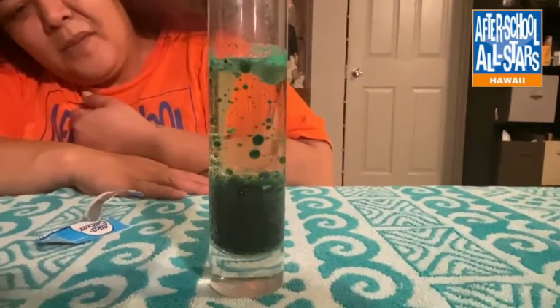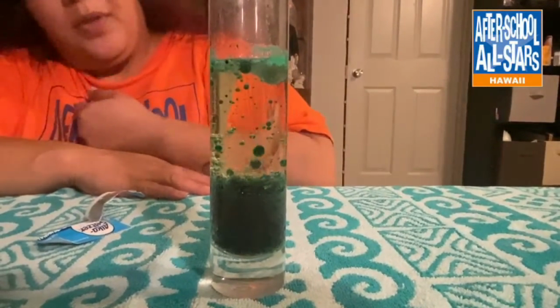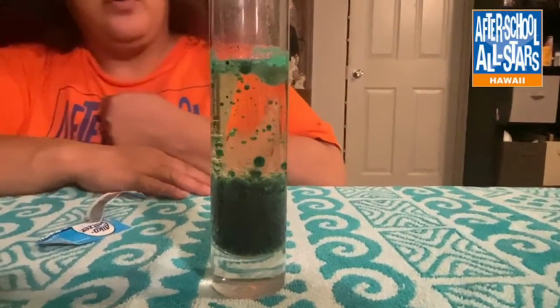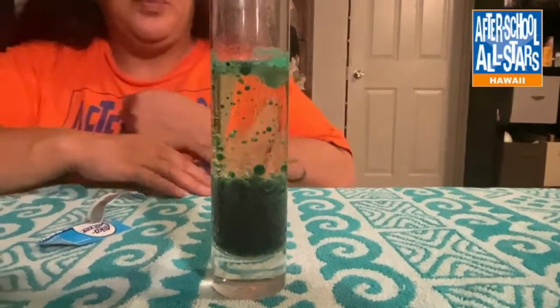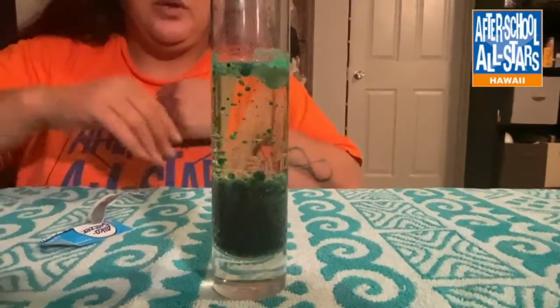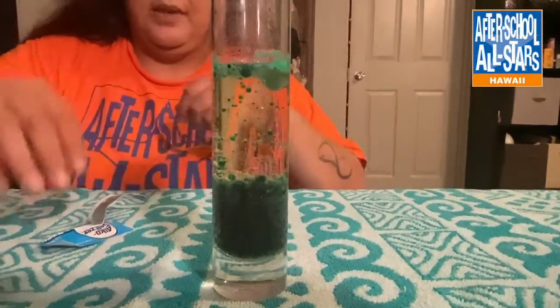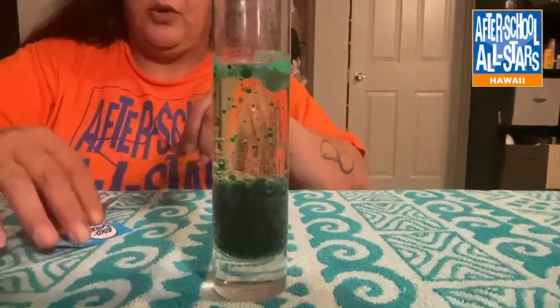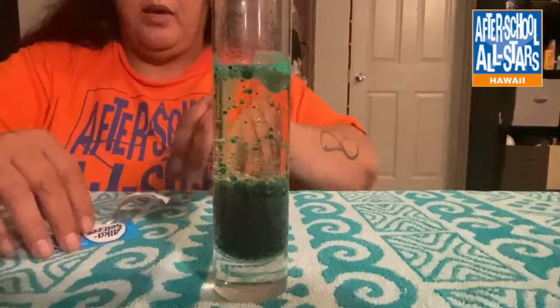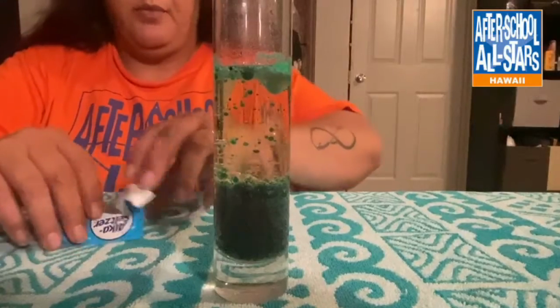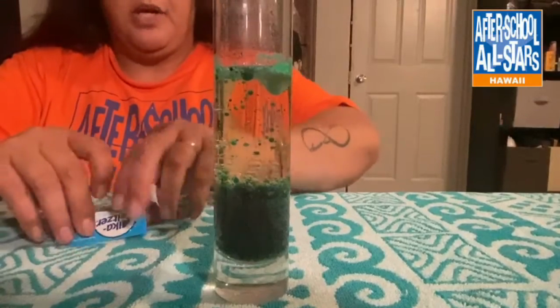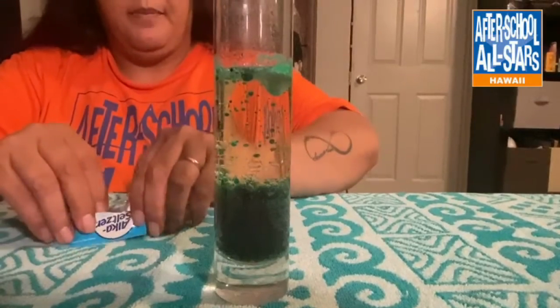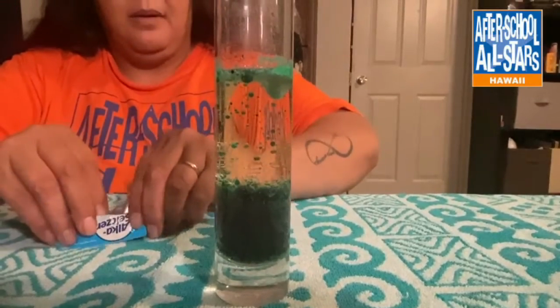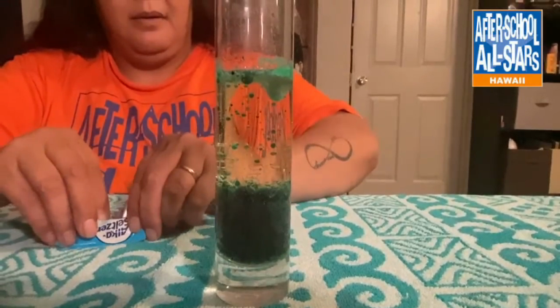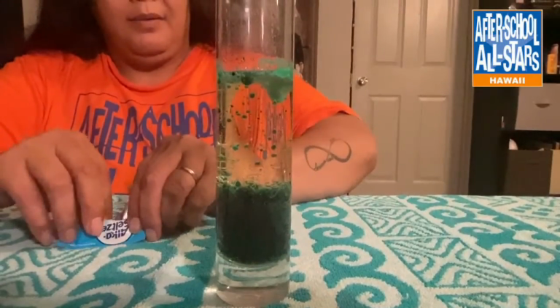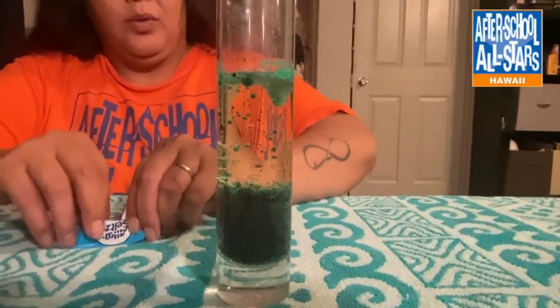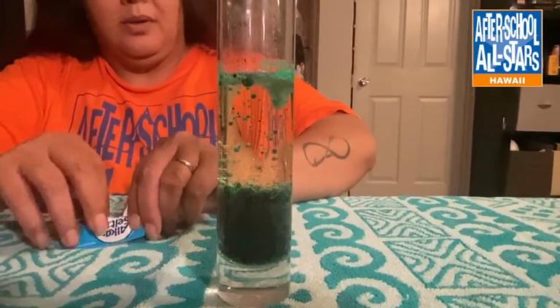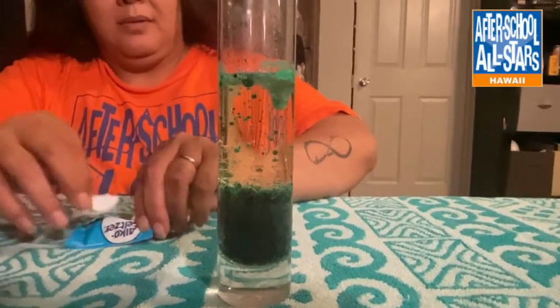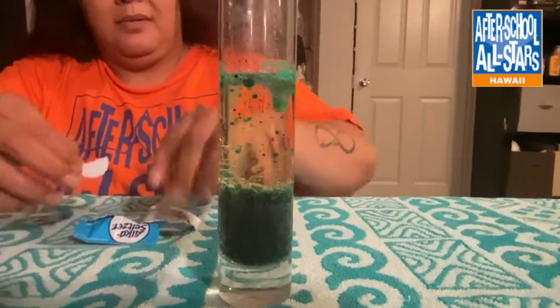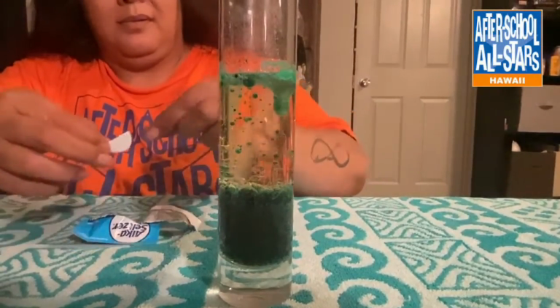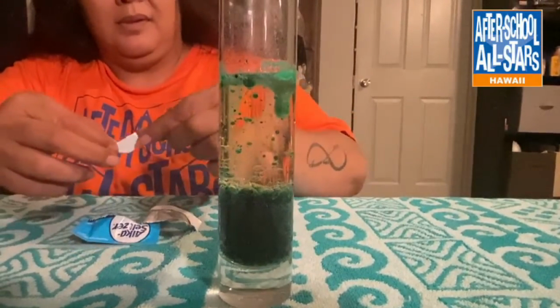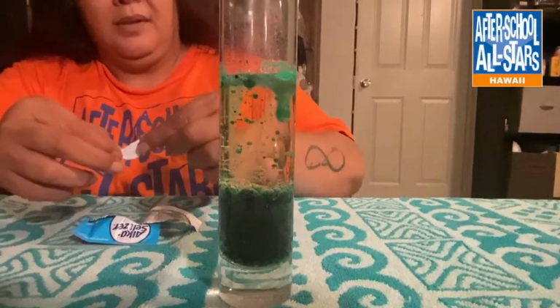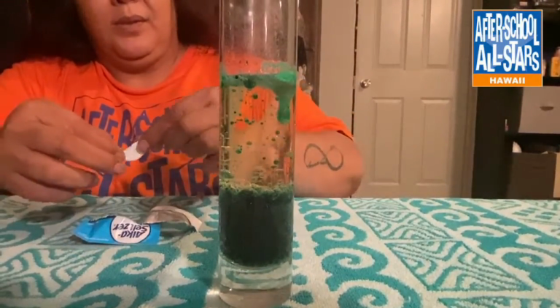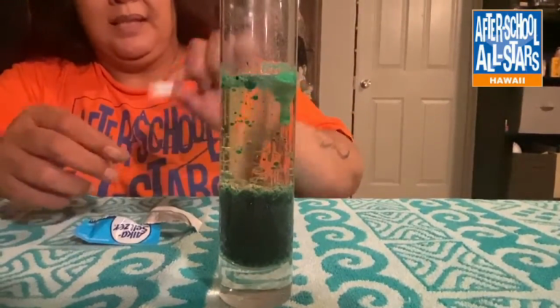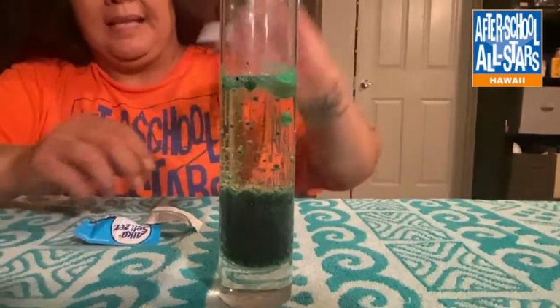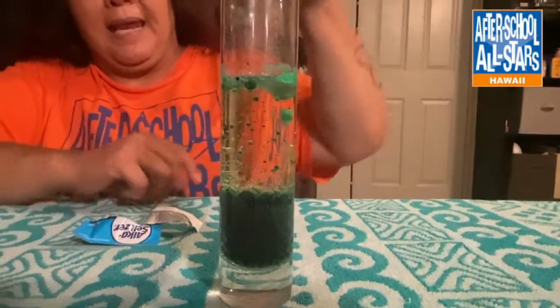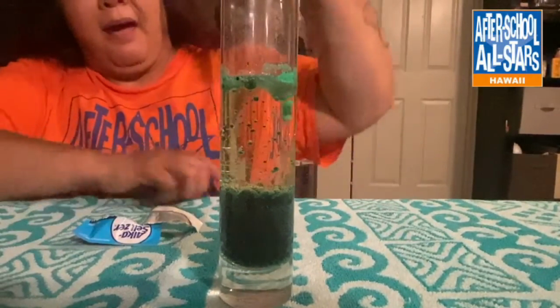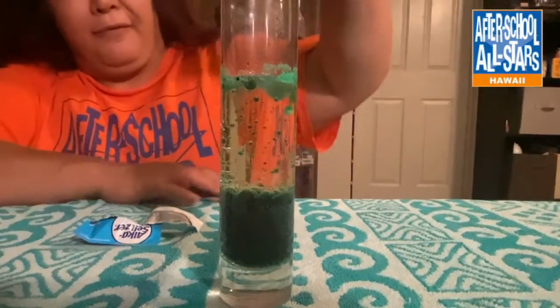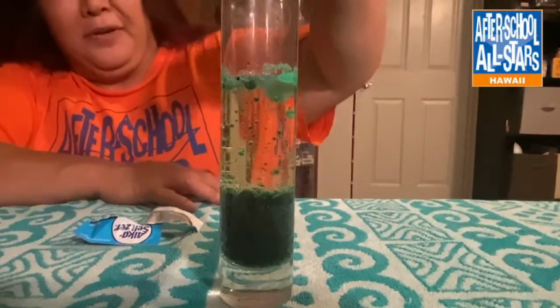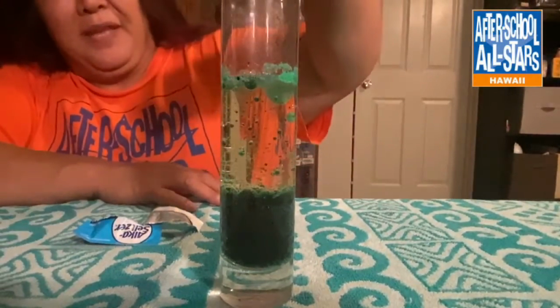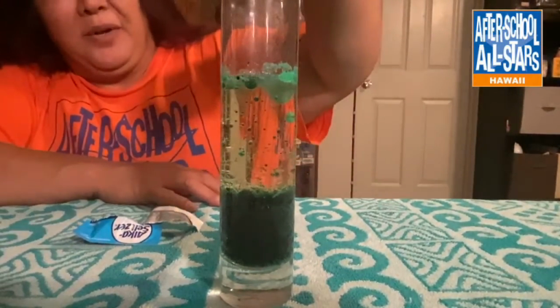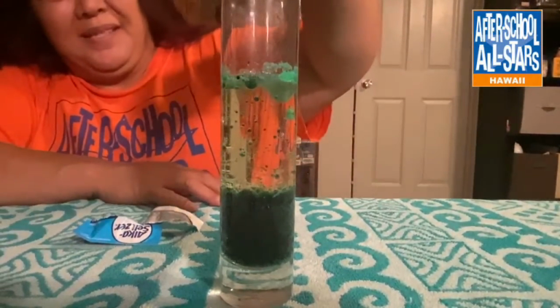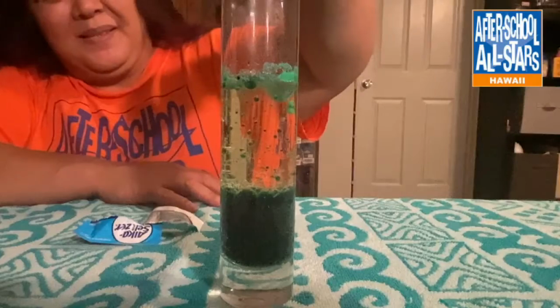That was pretty cool! Let's try that one more time — that's cool. So this is the second half of the Alka-Seltzer.